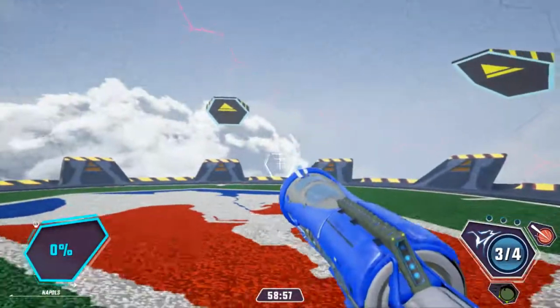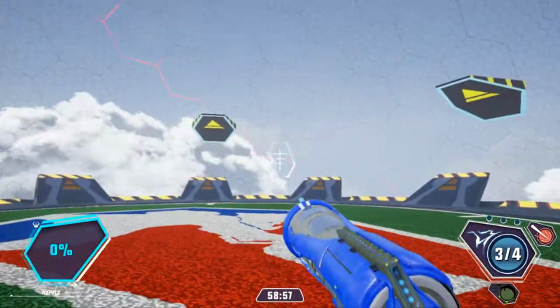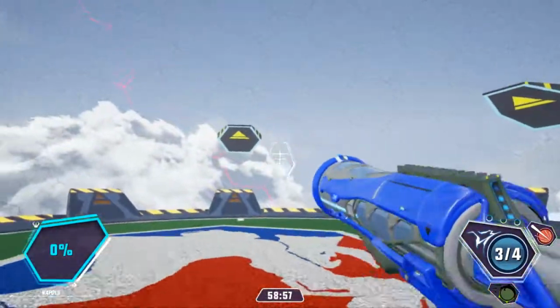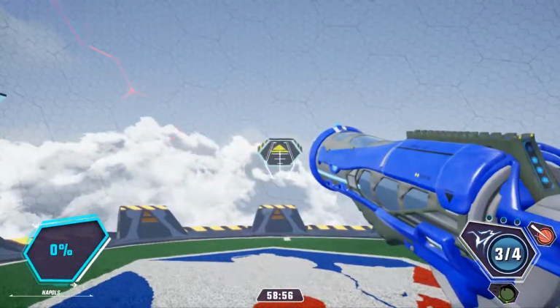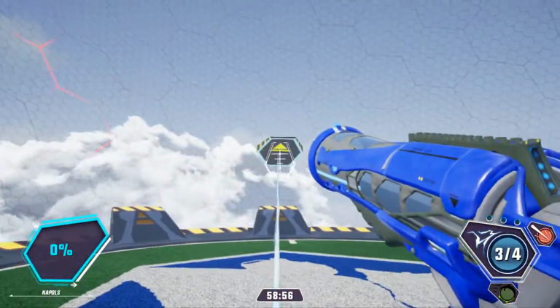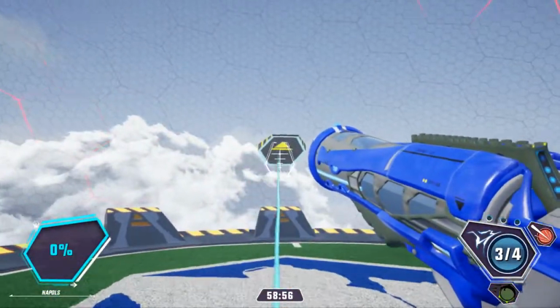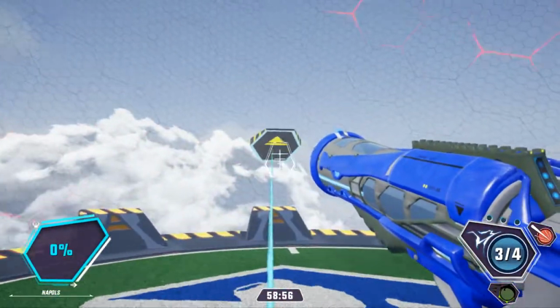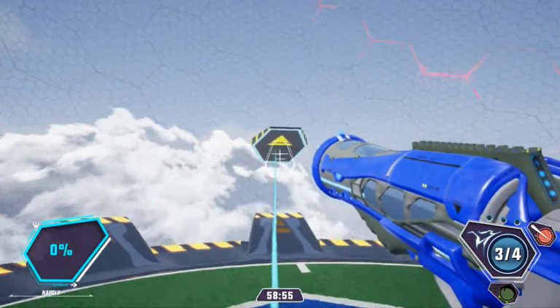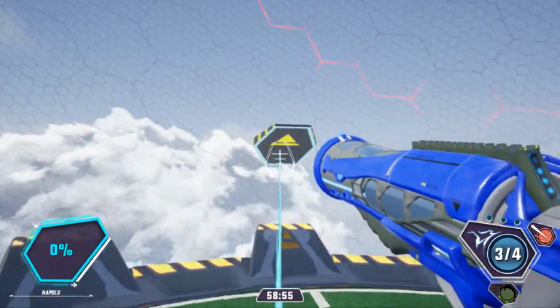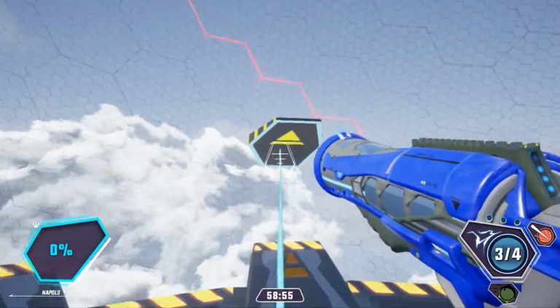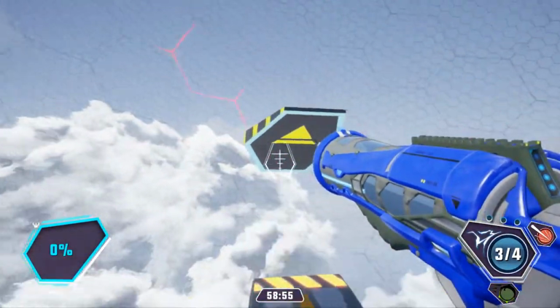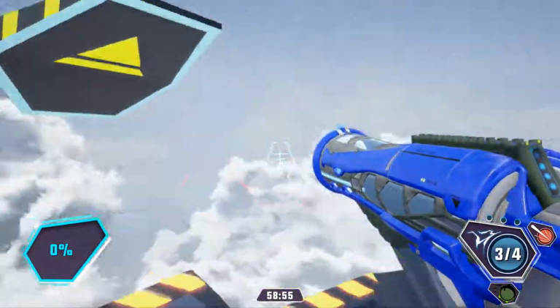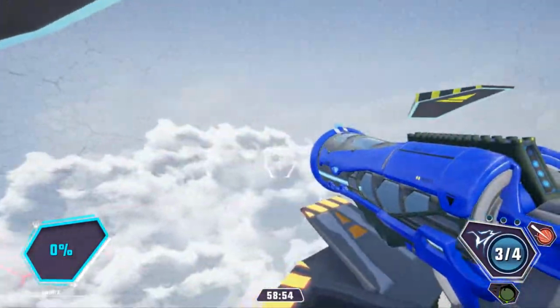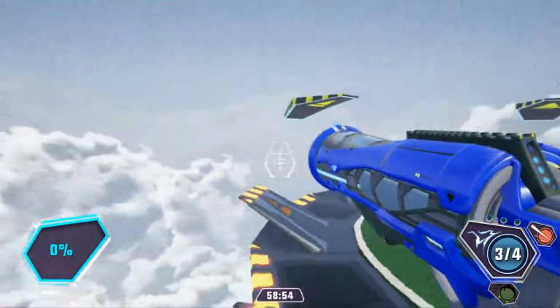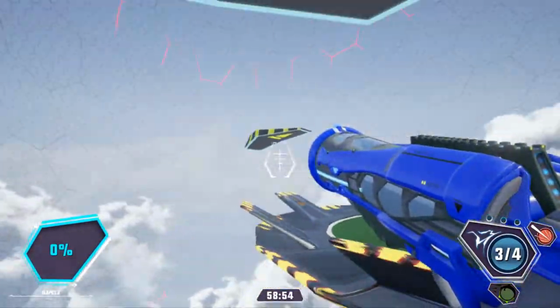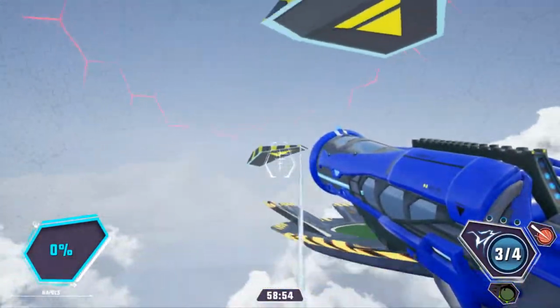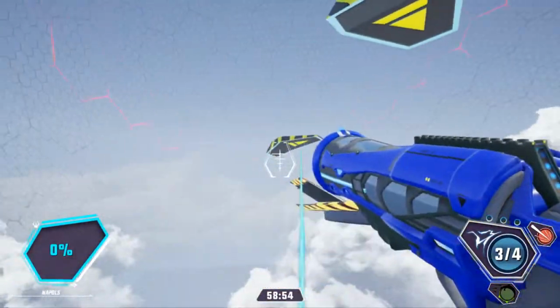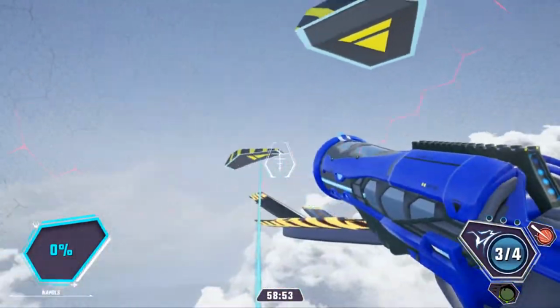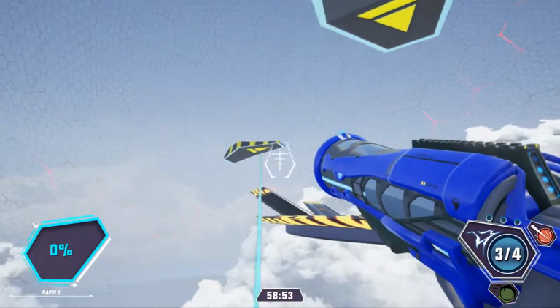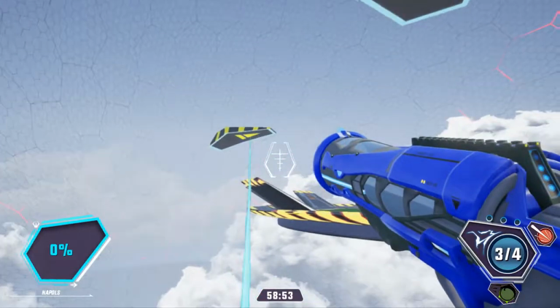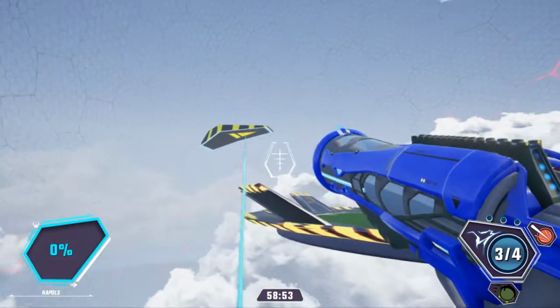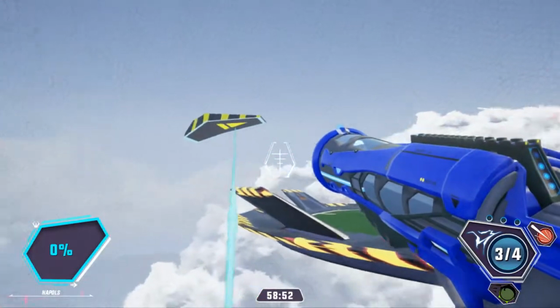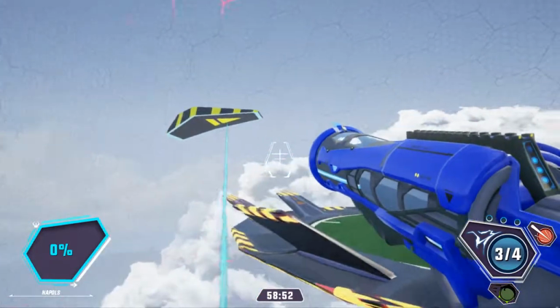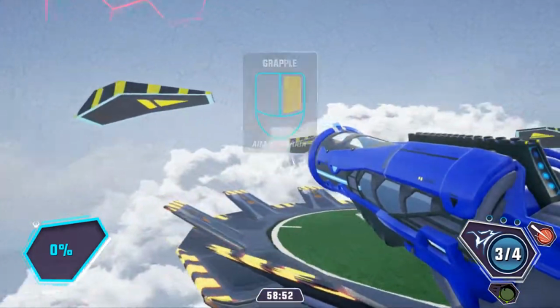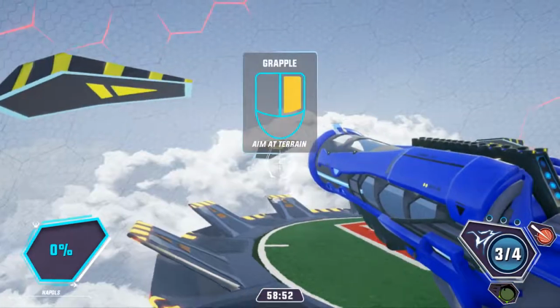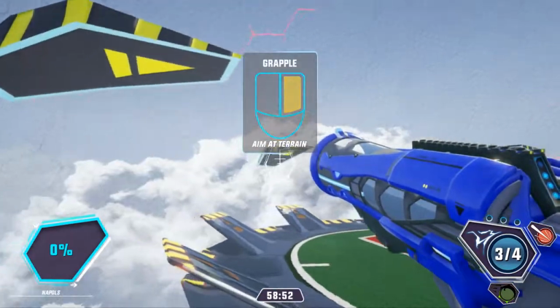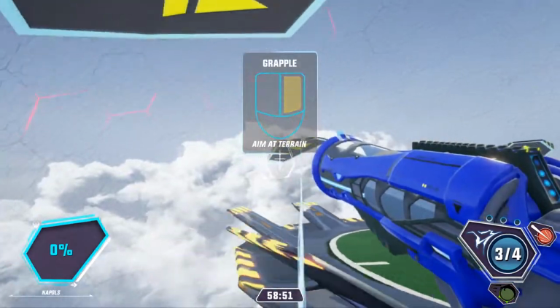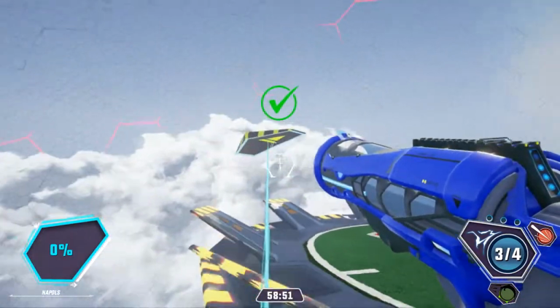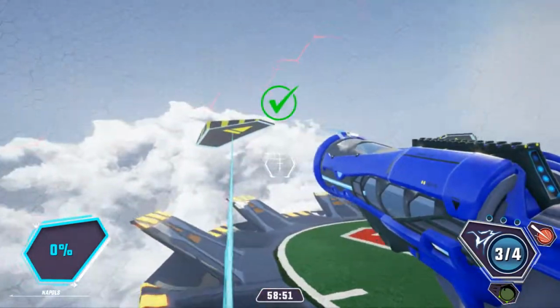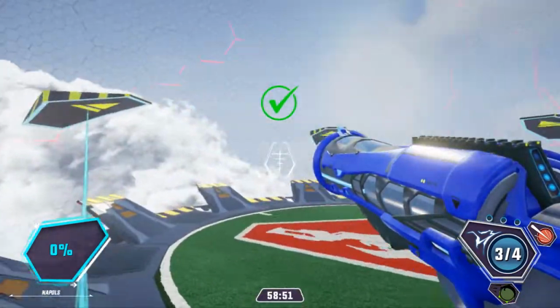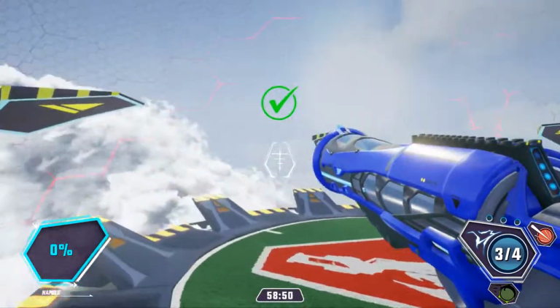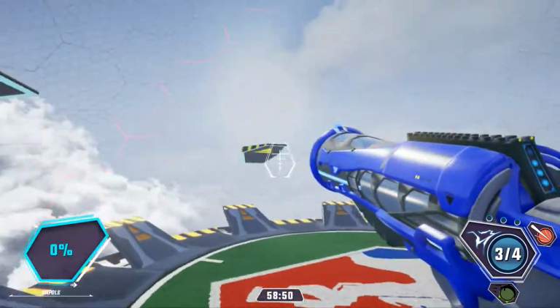Tired of getting shot? Want to get shot somewhere else? Use the right-click button to grapple to any location. Release to turn the grapple off.